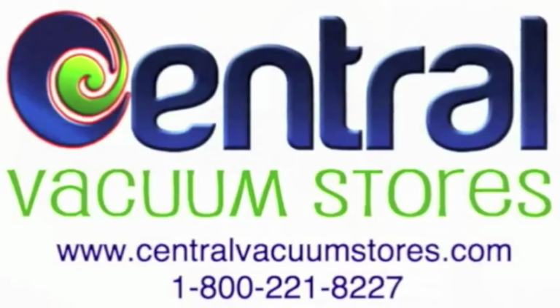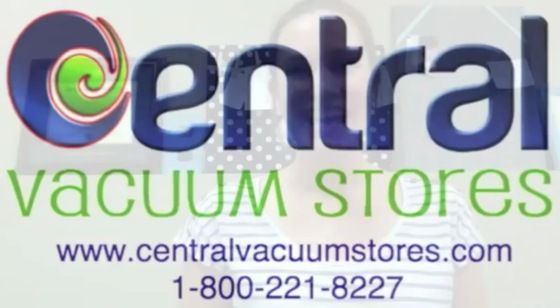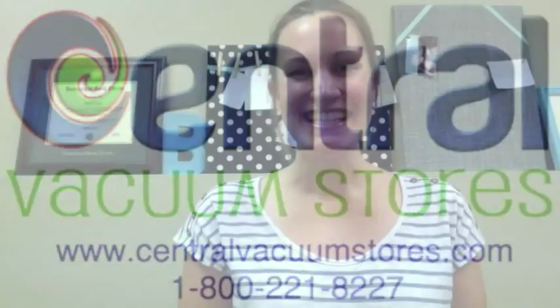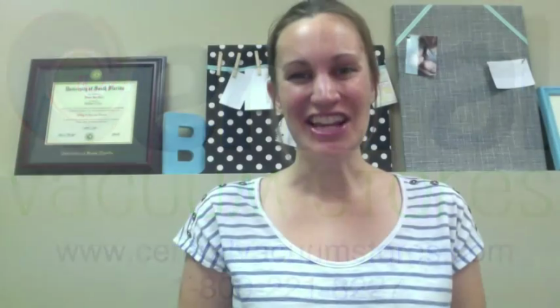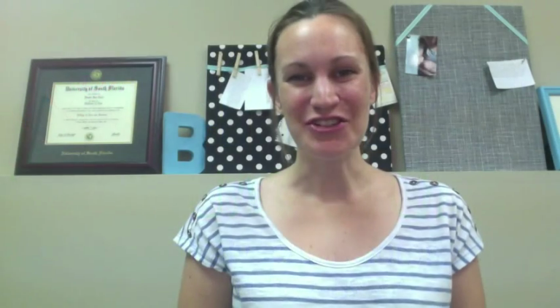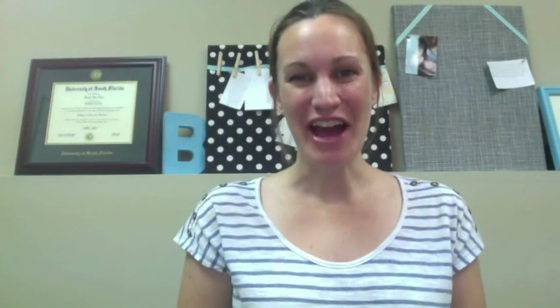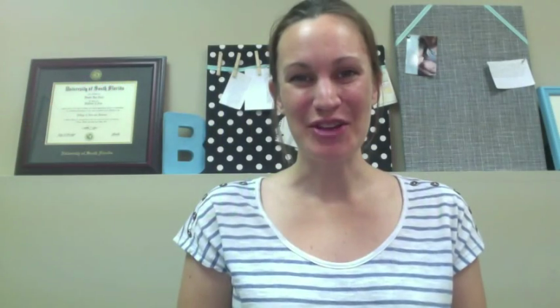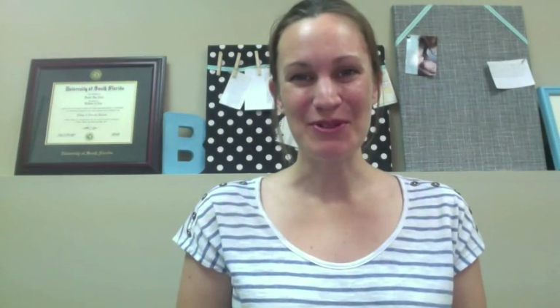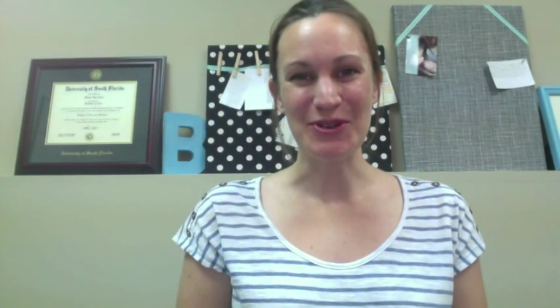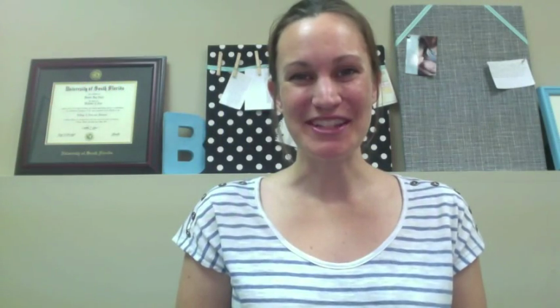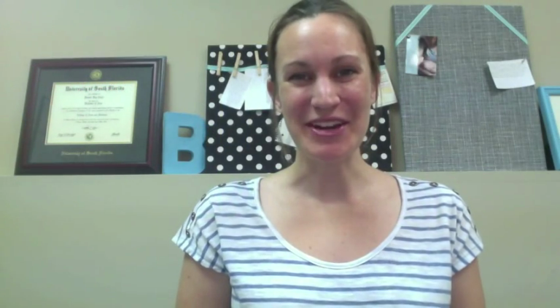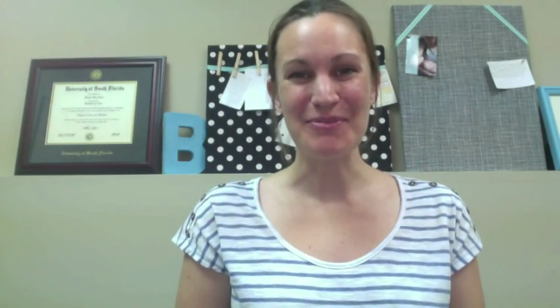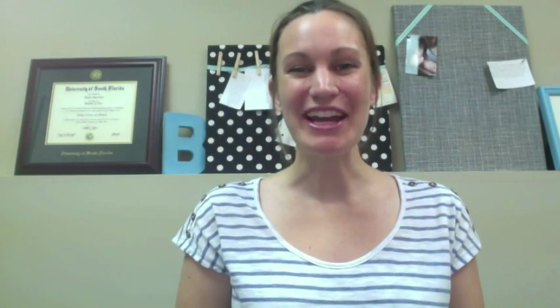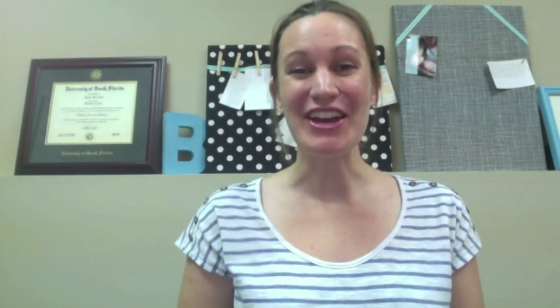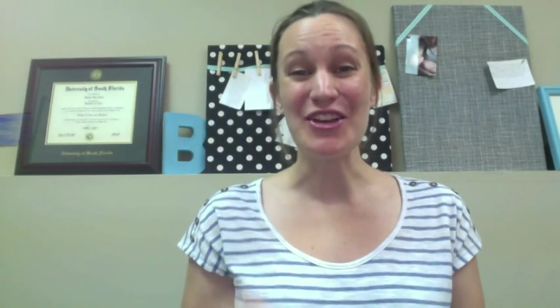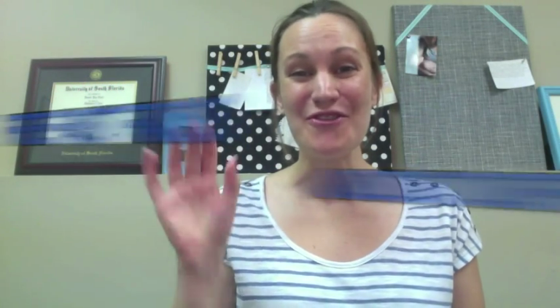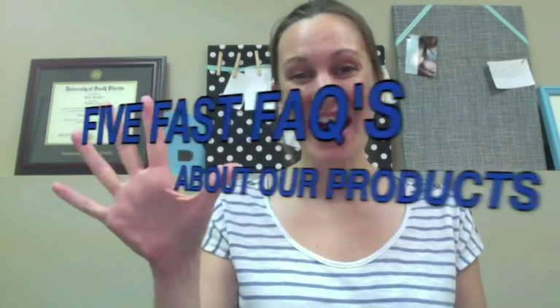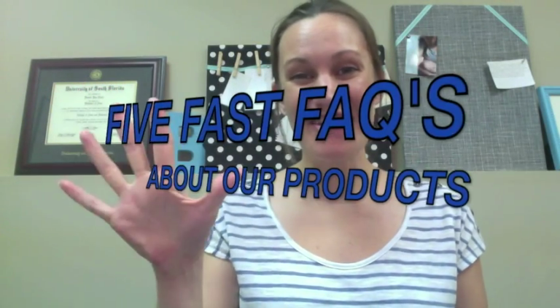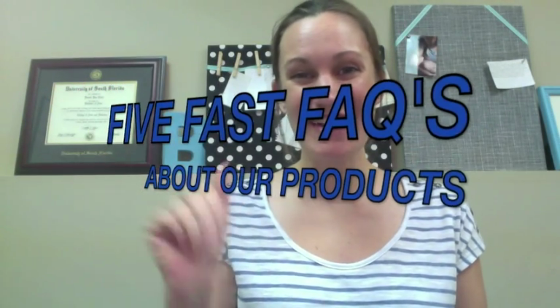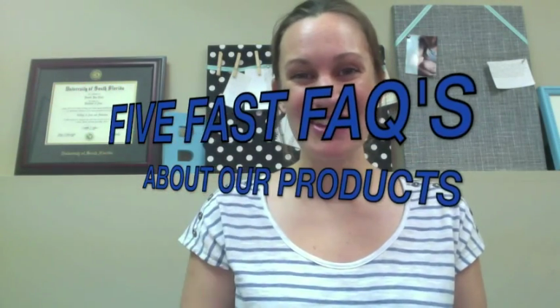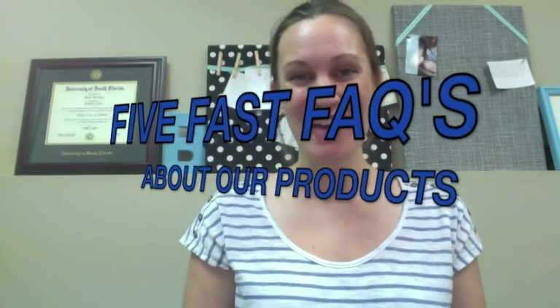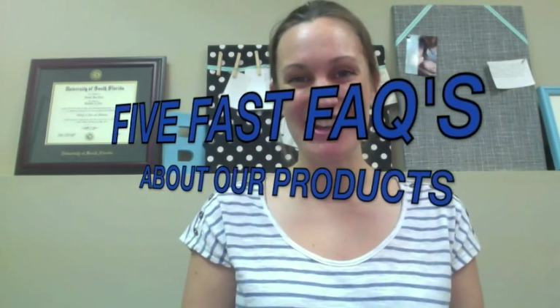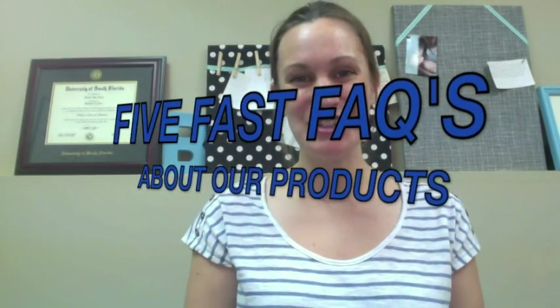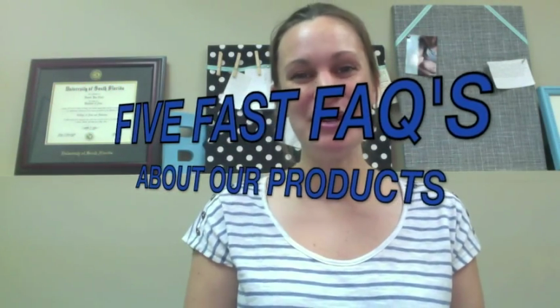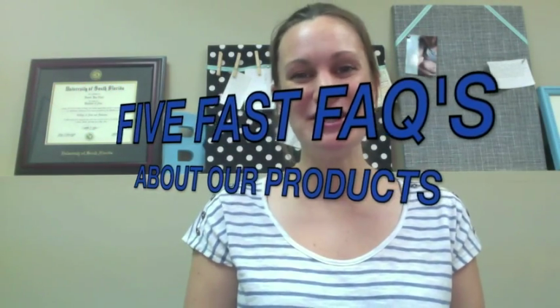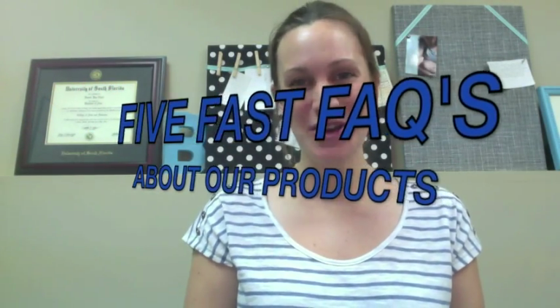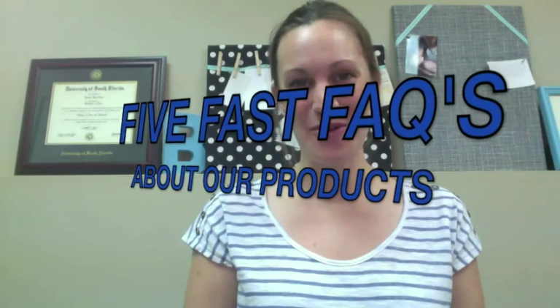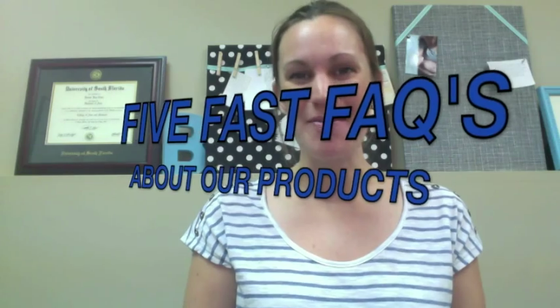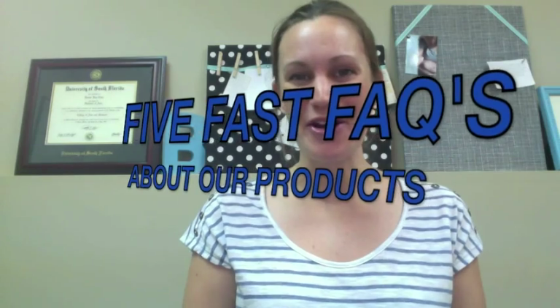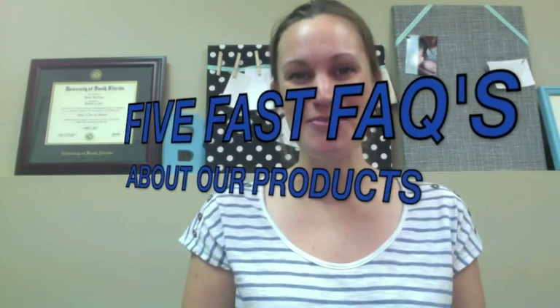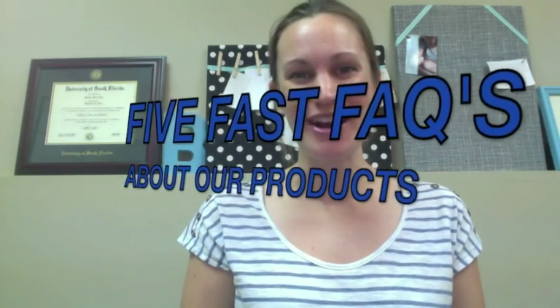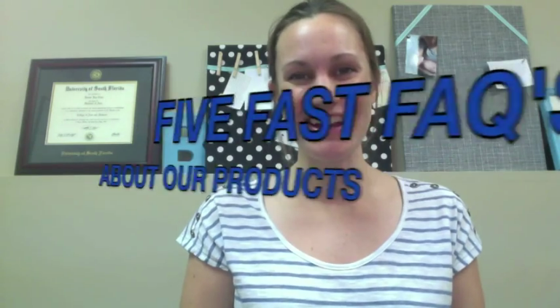Central Vacuum Stores here, bringing you five fast facts you need to know about our products.